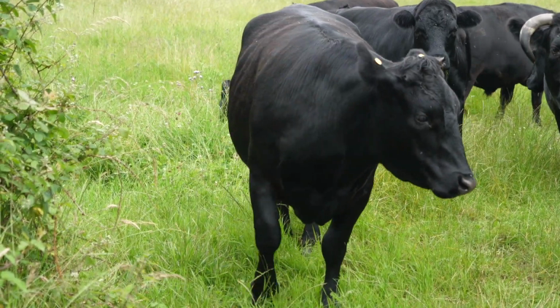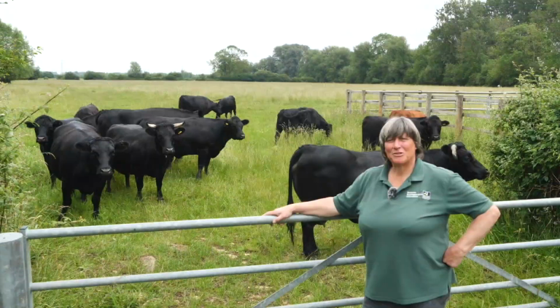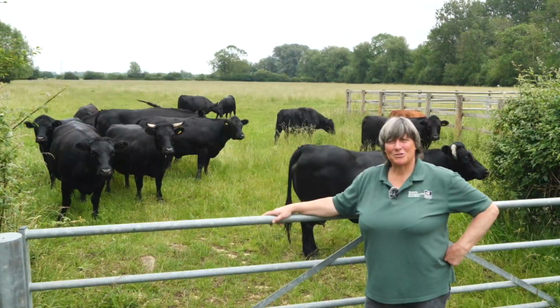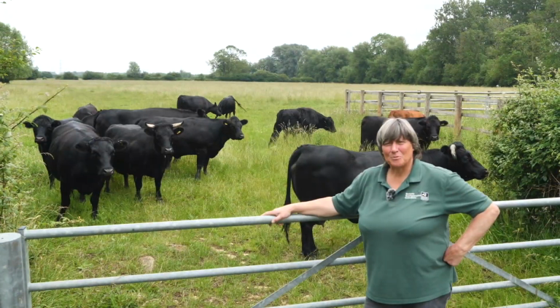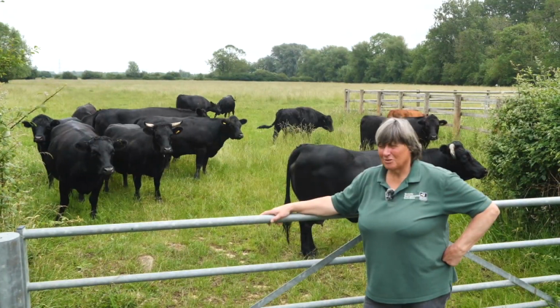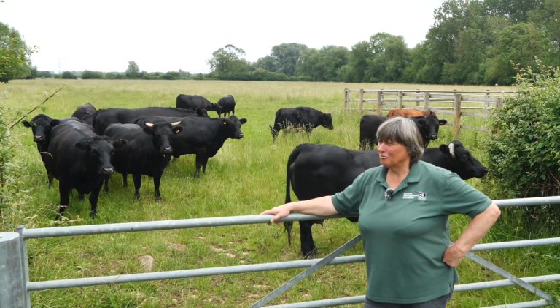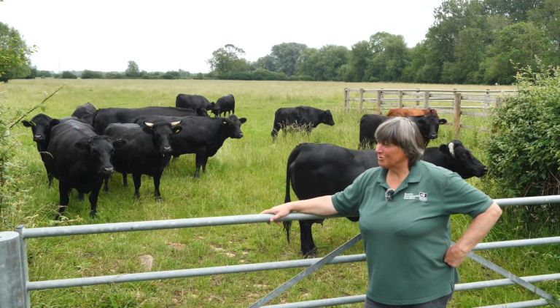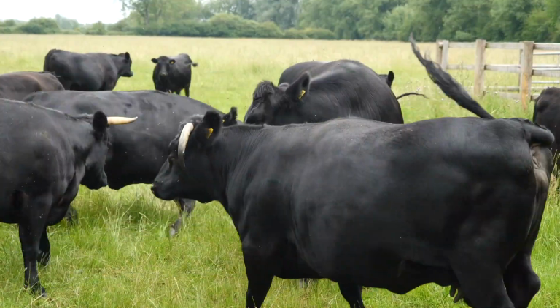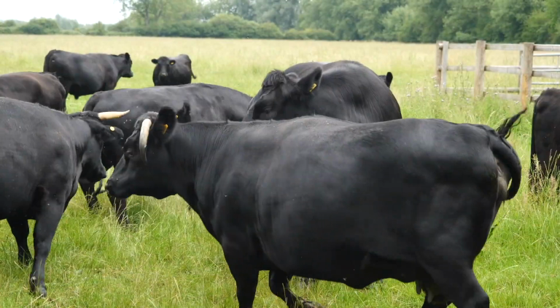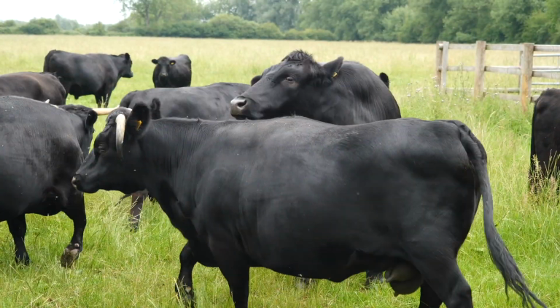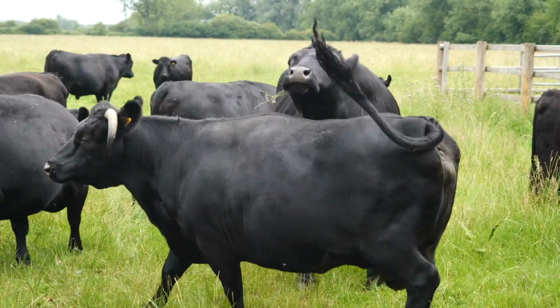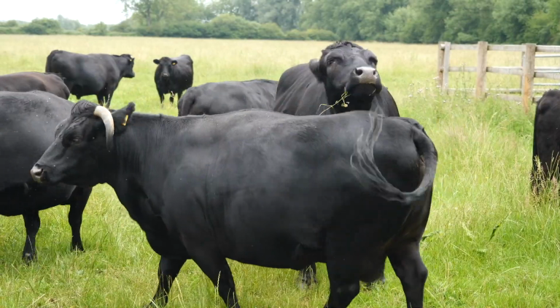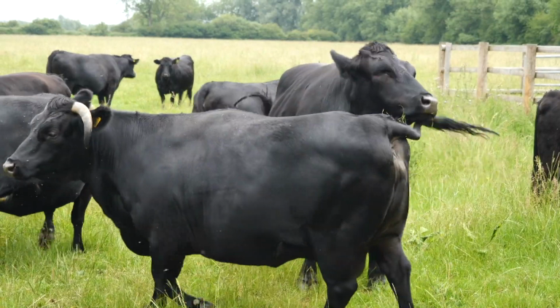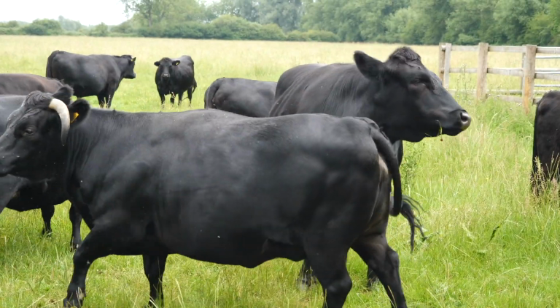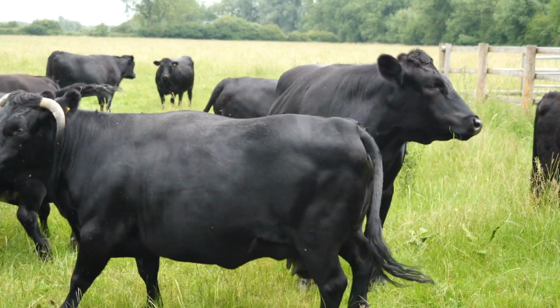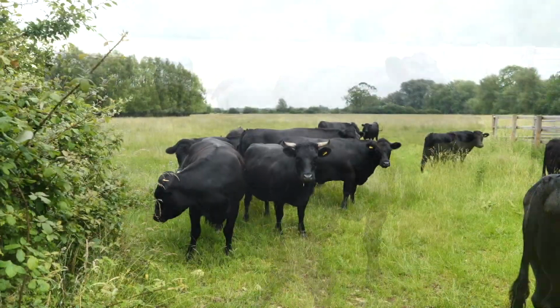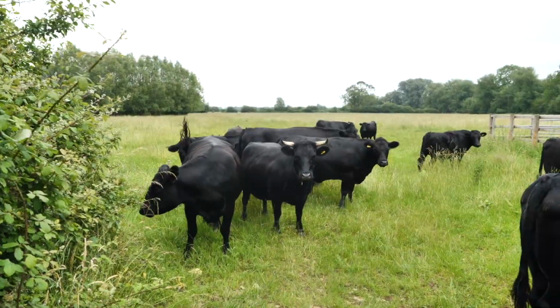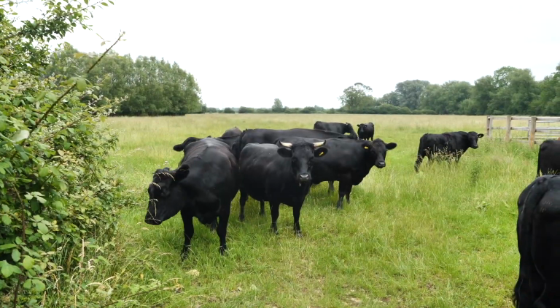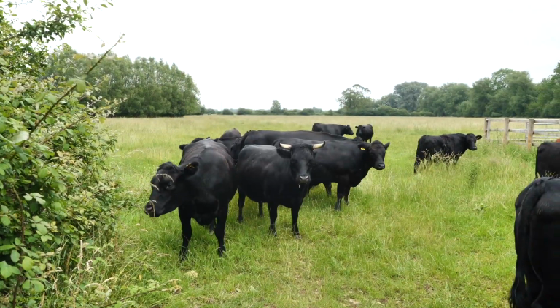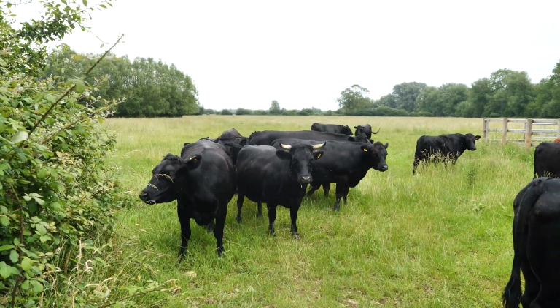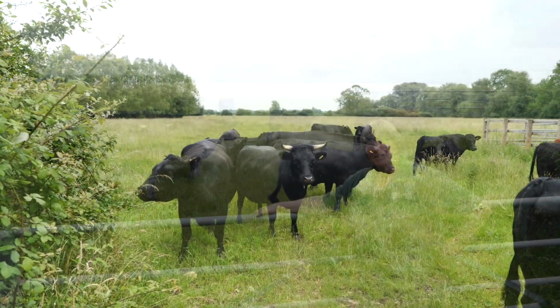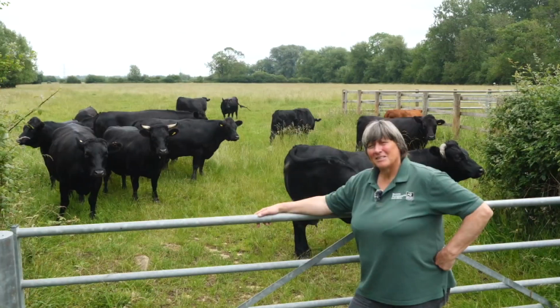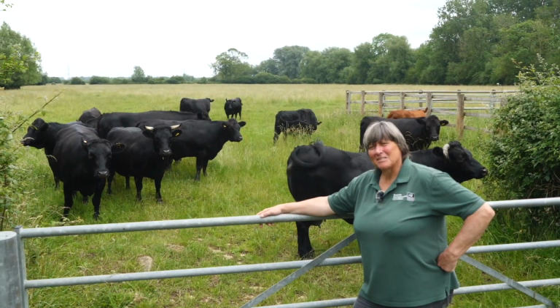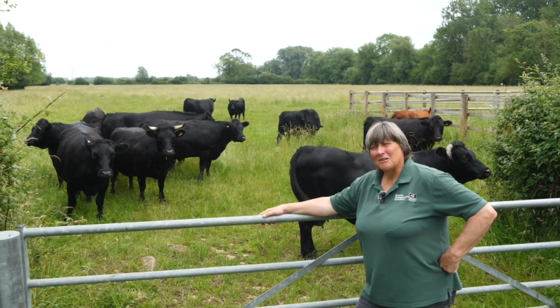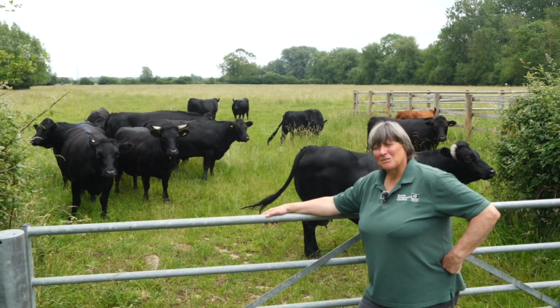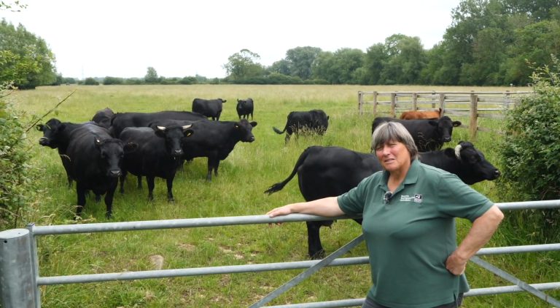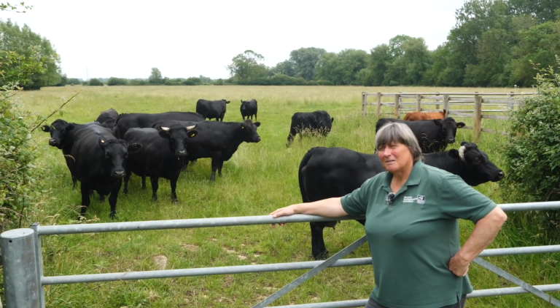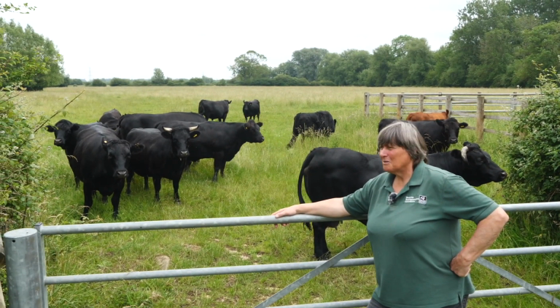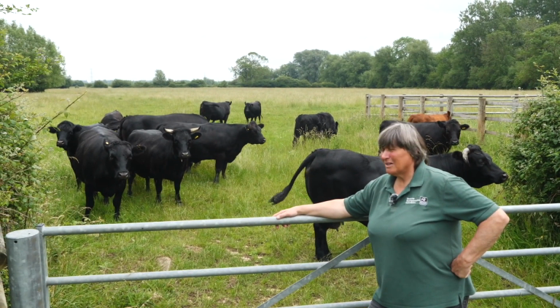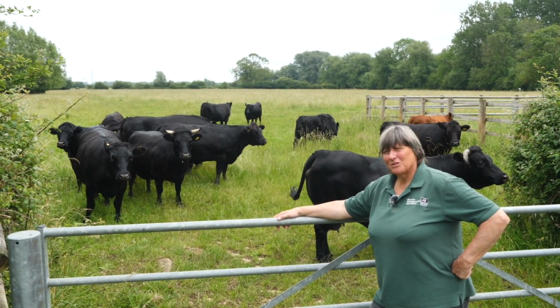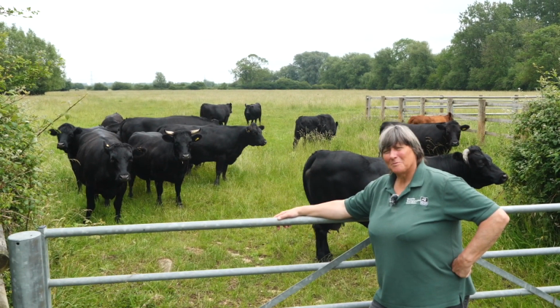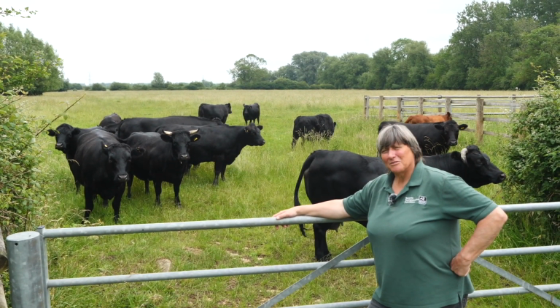Just stopped en route as my cows have popped down to say hello — these are some of our Dexter cows that we have at Chimney Meadows.